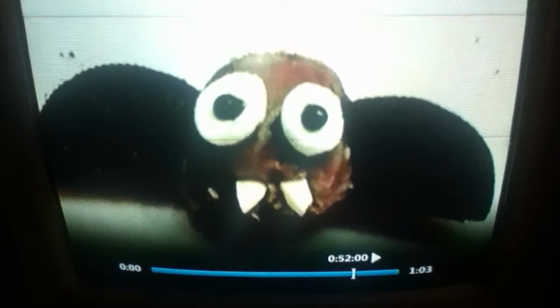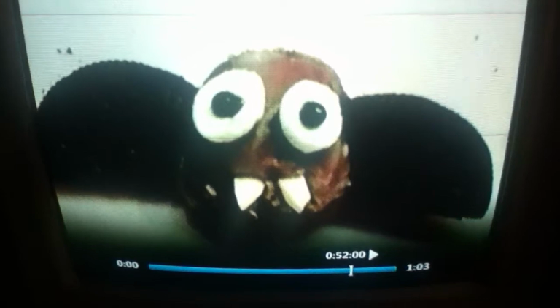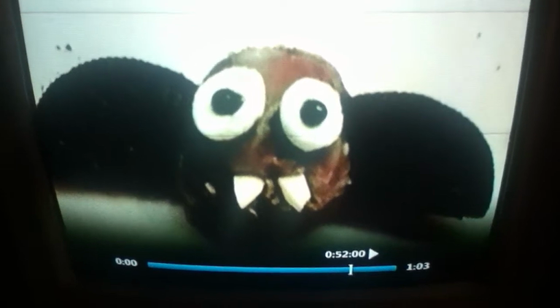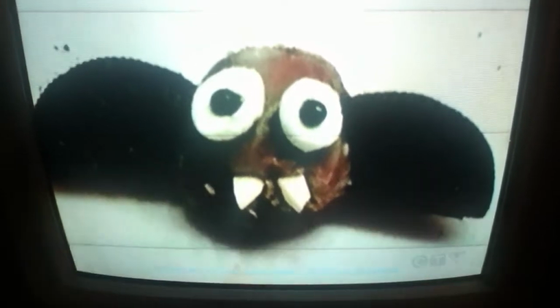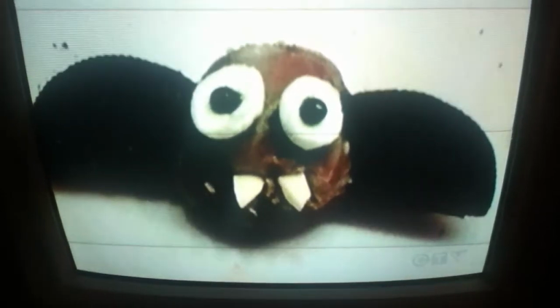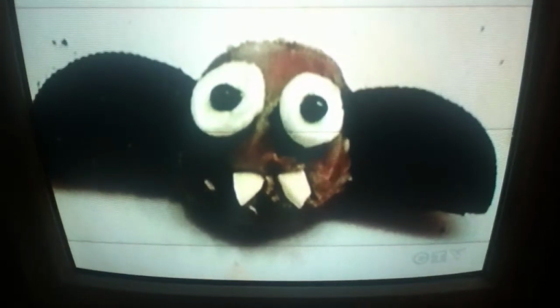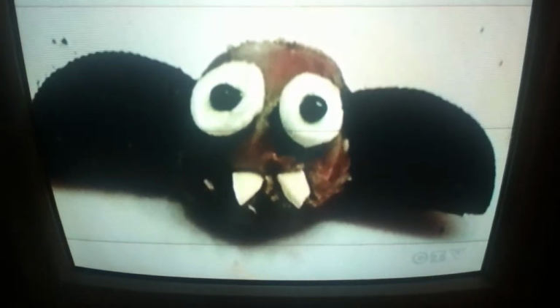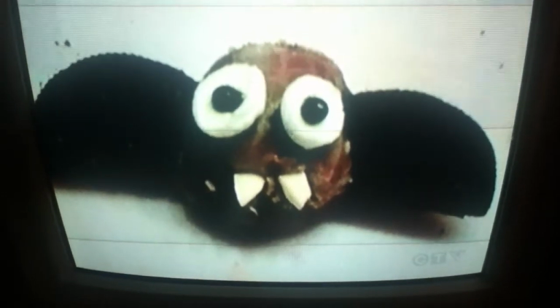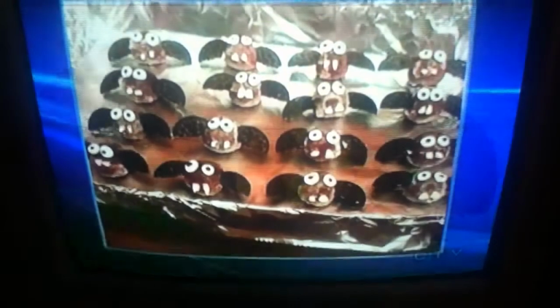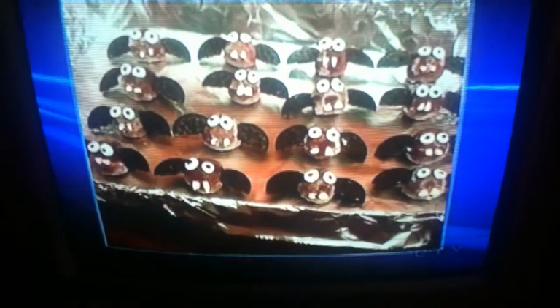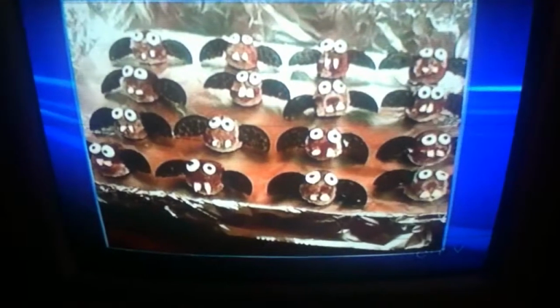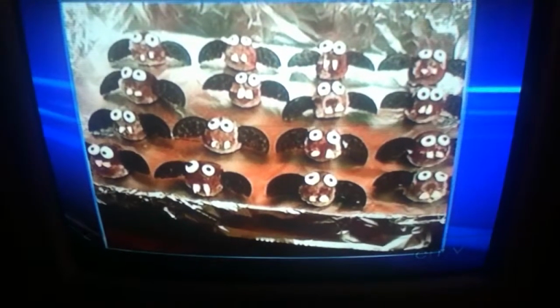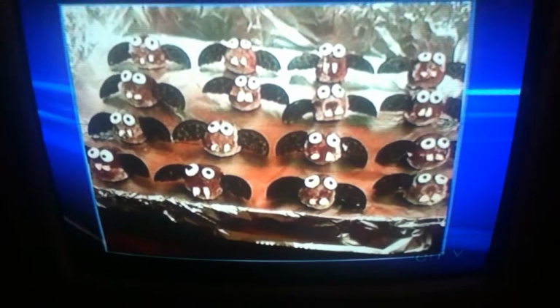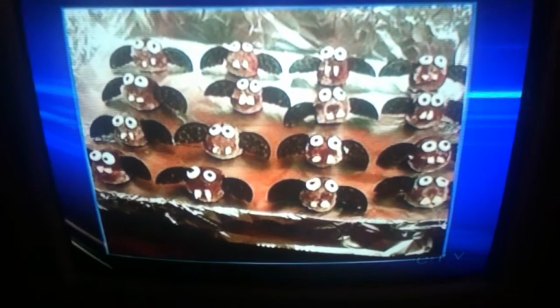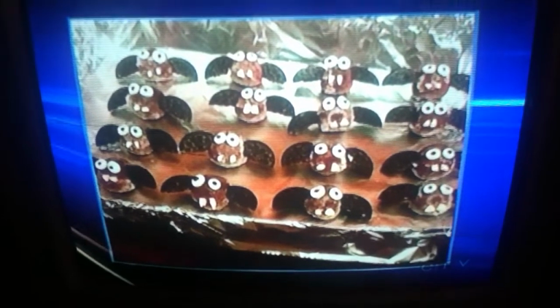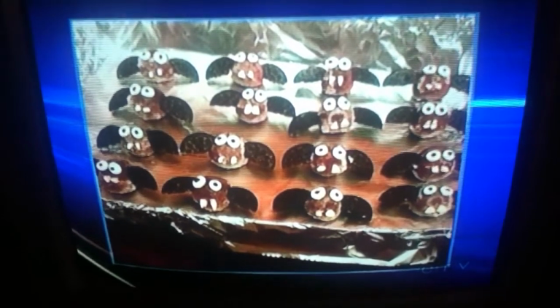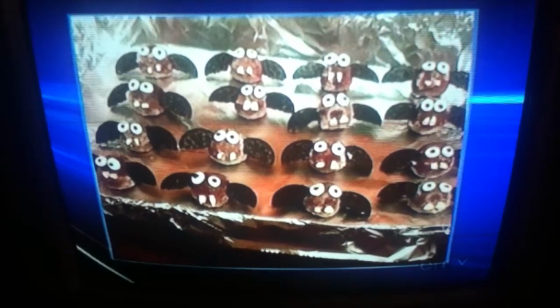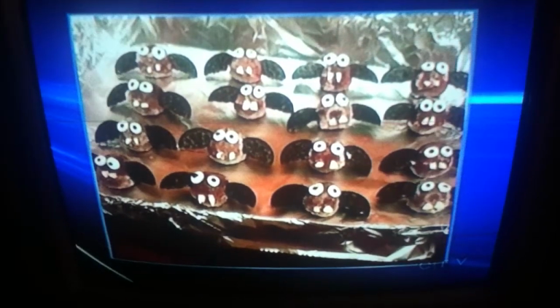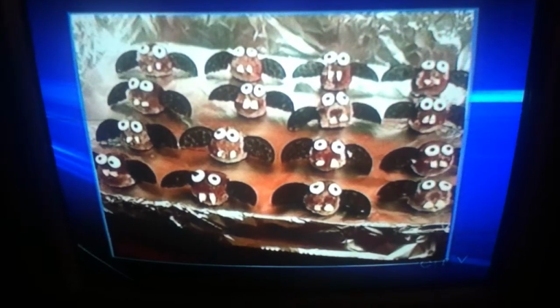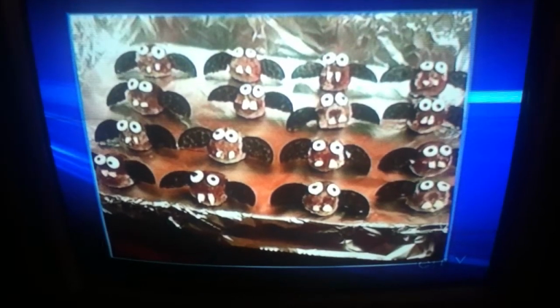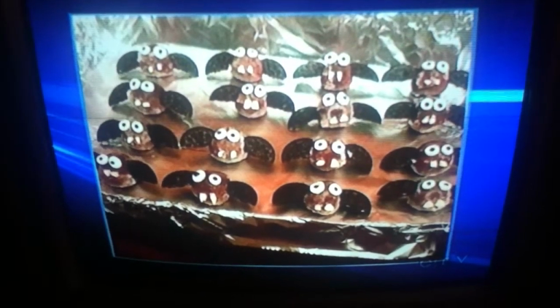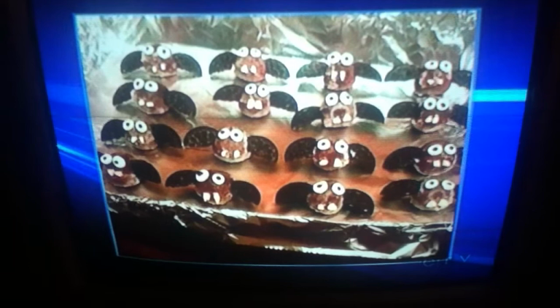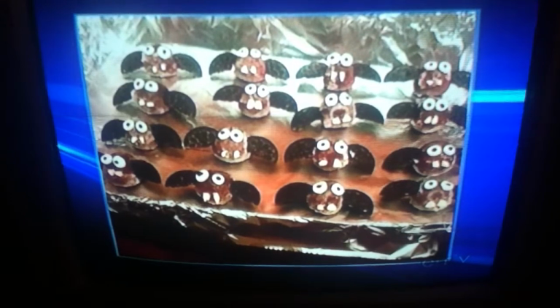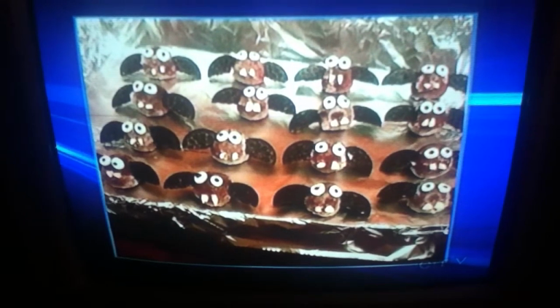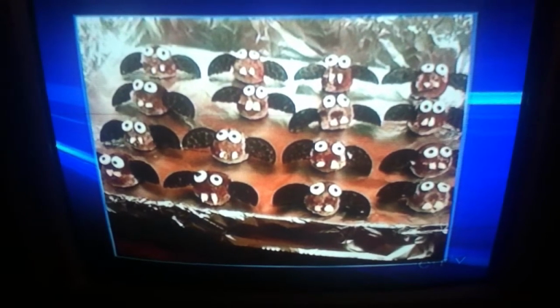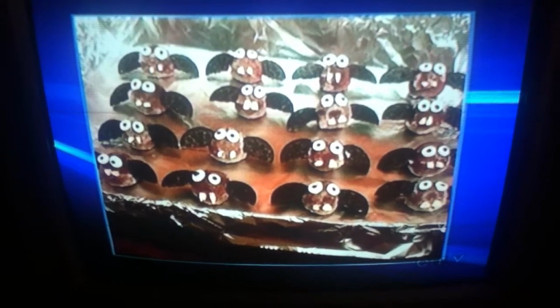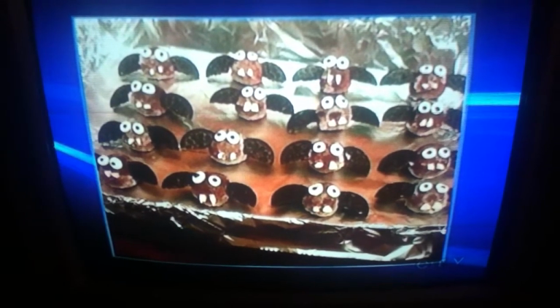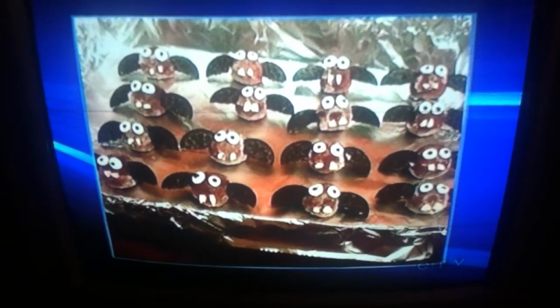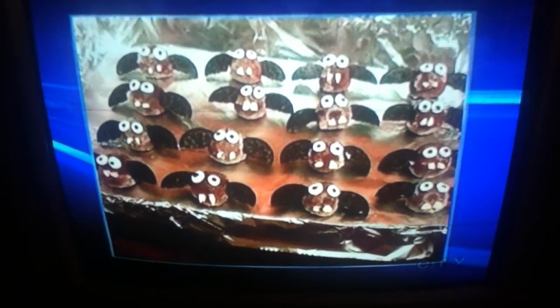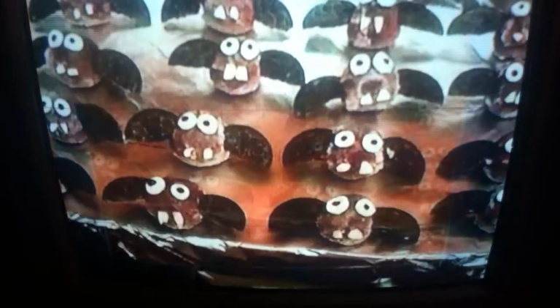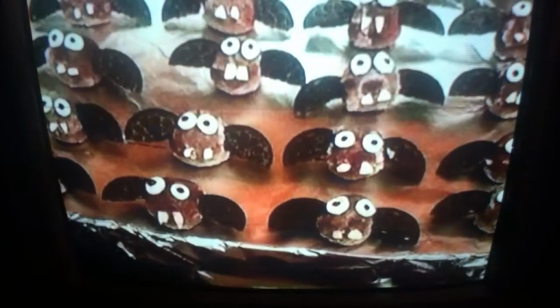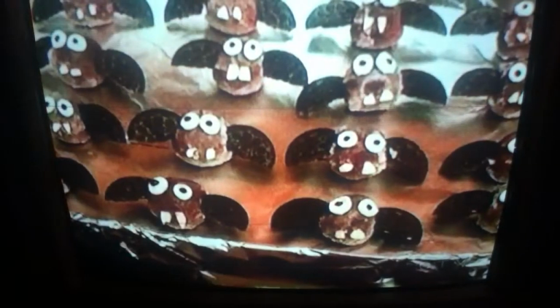Oreo cookie — take it apart, crack the cookie in half, stick in the wings, mini marshmallows for the eyes, and white chocolate for the fangs. Simple.